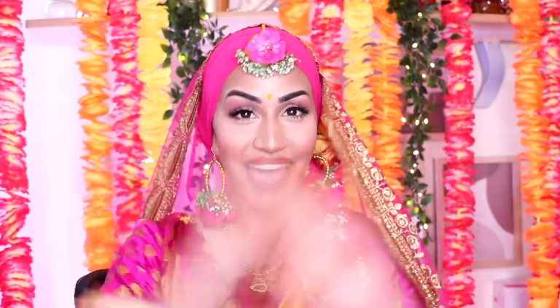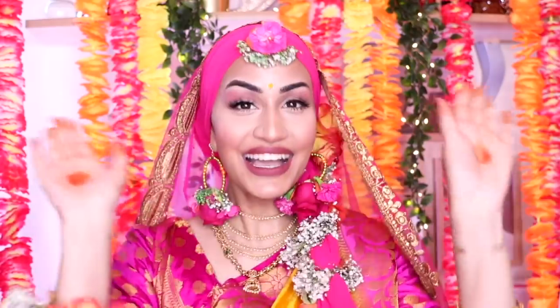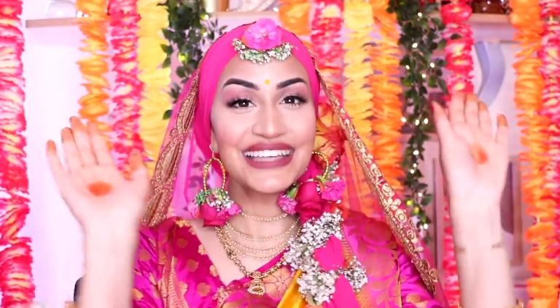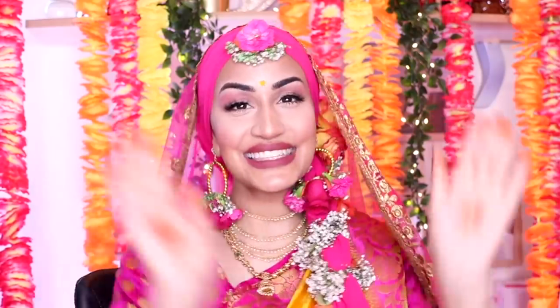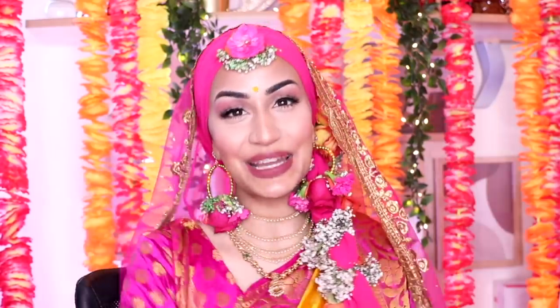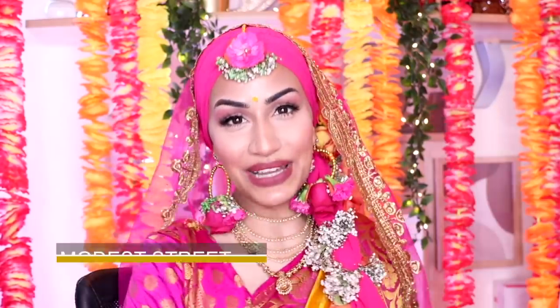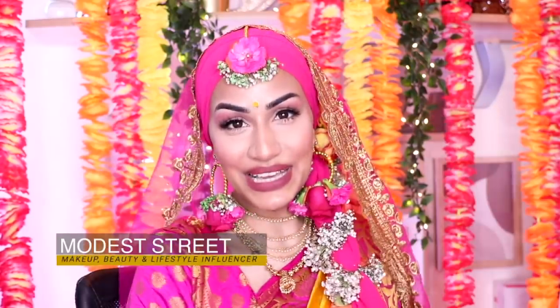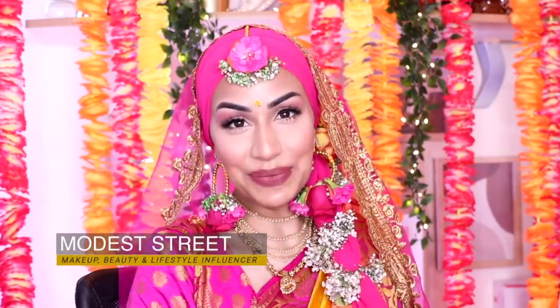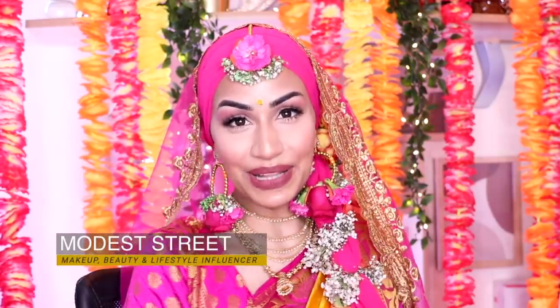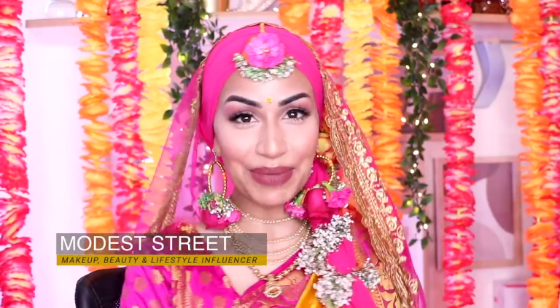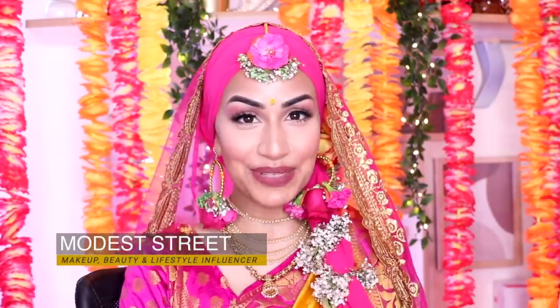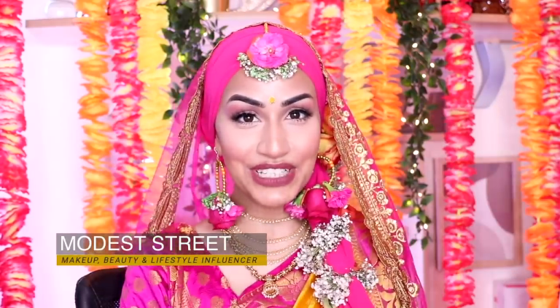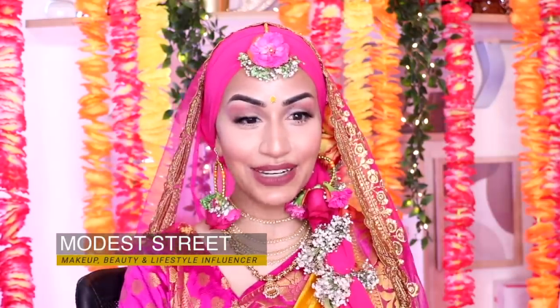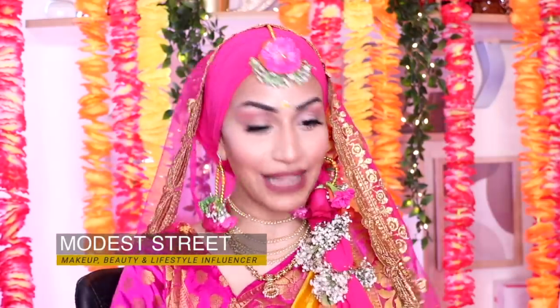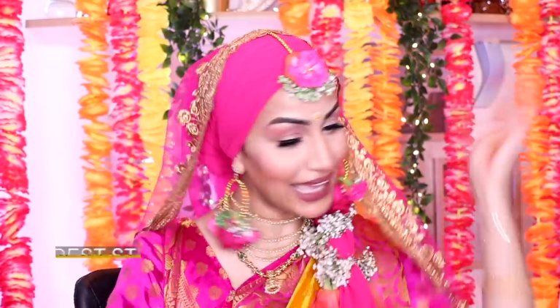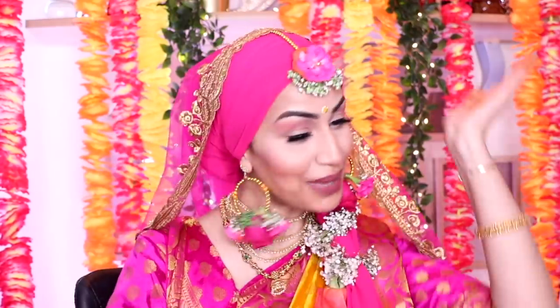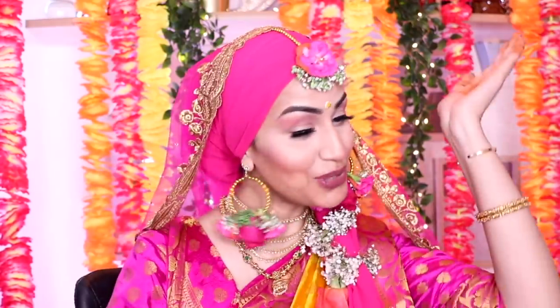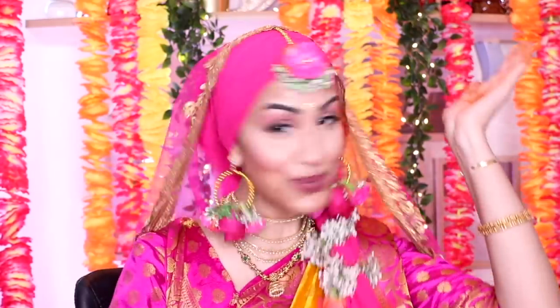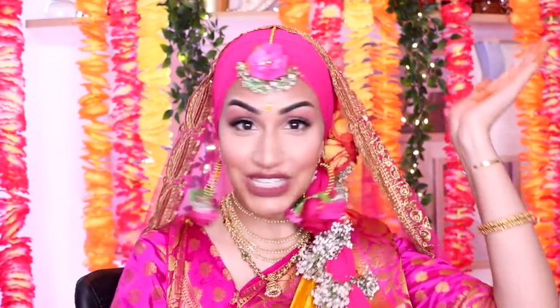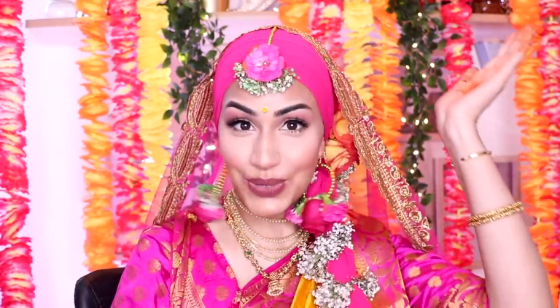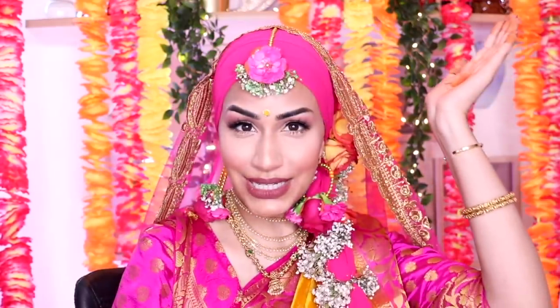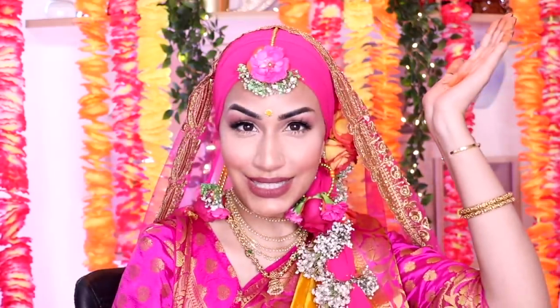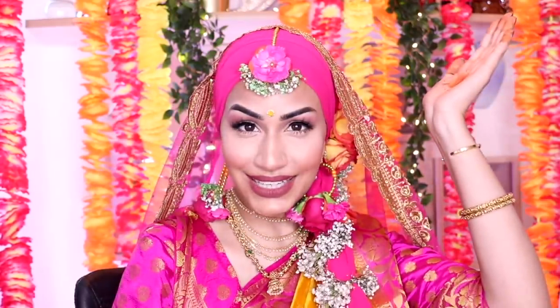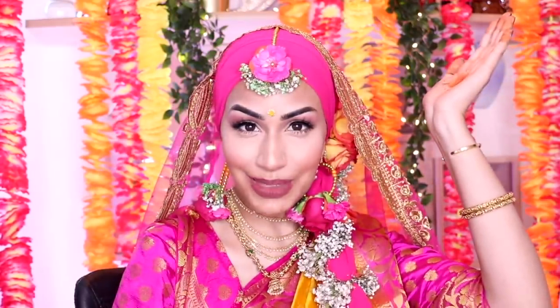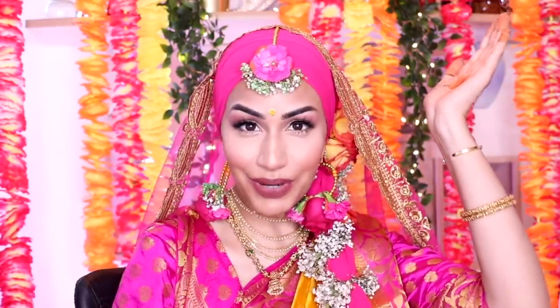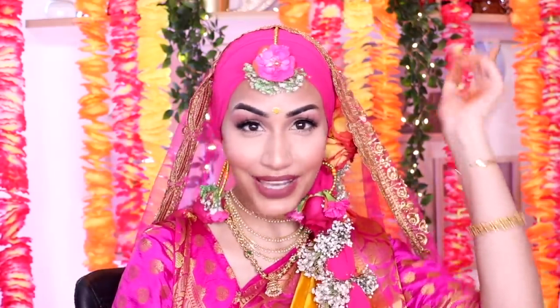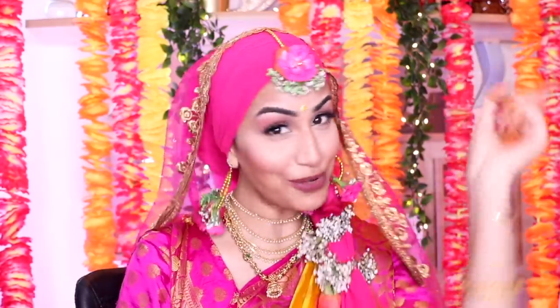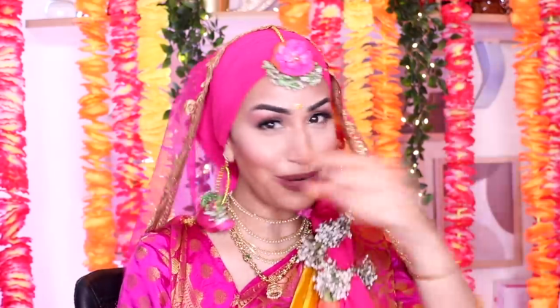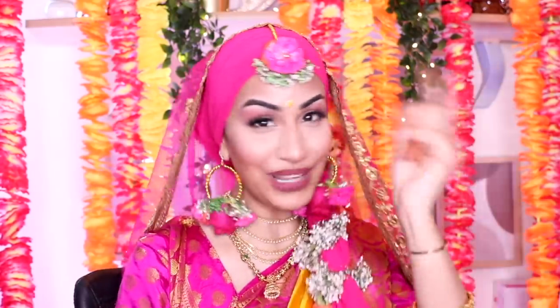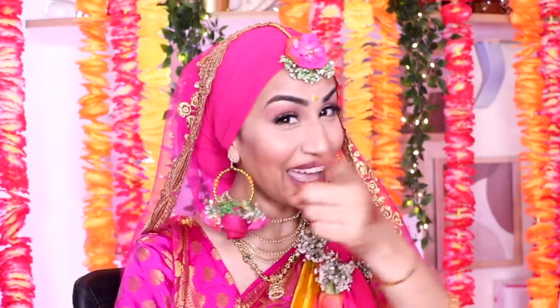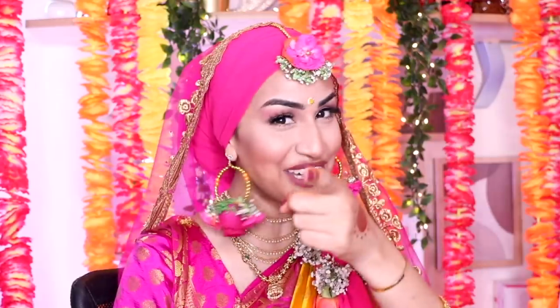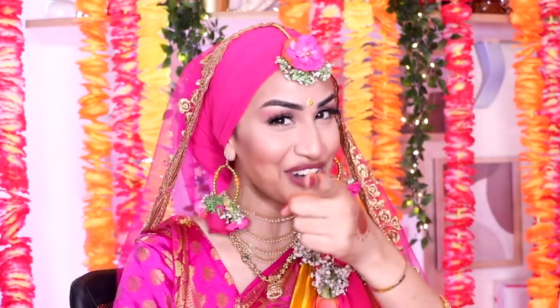Hi guys, Asalaamu Alaikum, welcome back to my channel. I am your 2020 Sangeet Bride, rolling that intro.